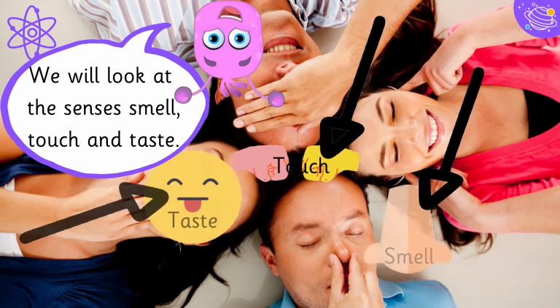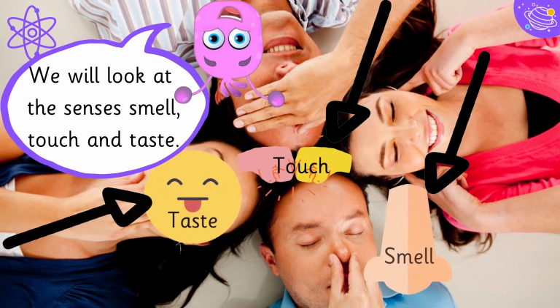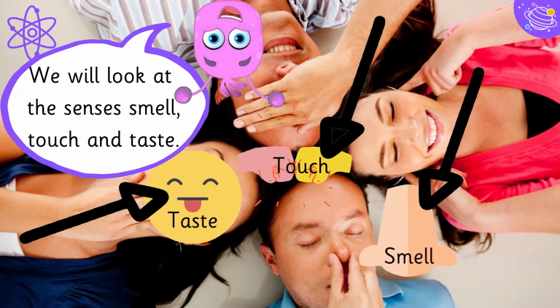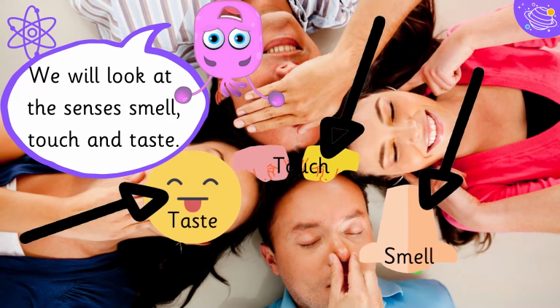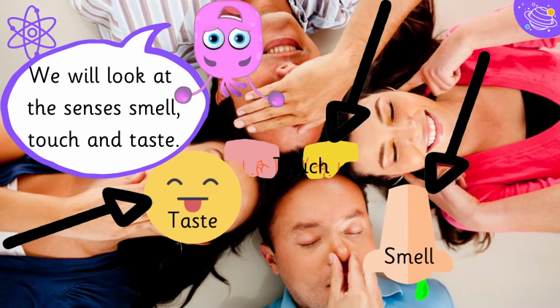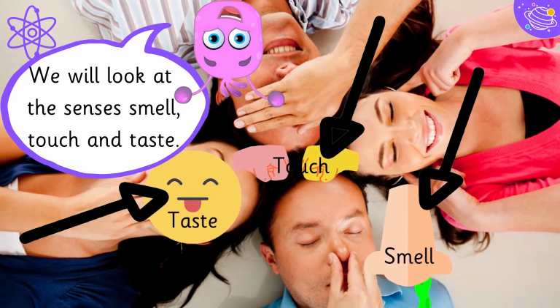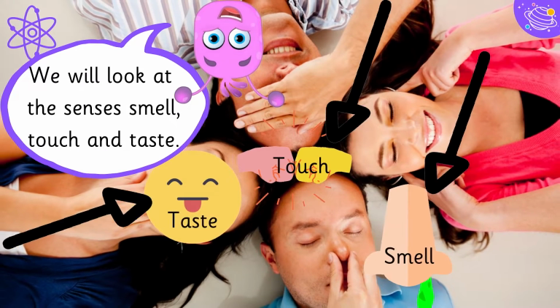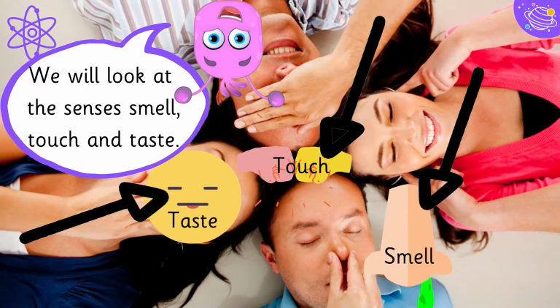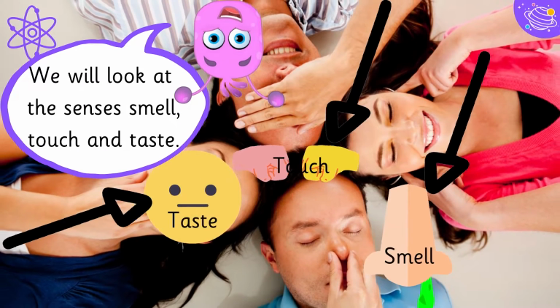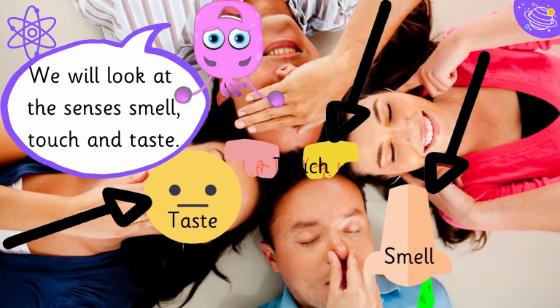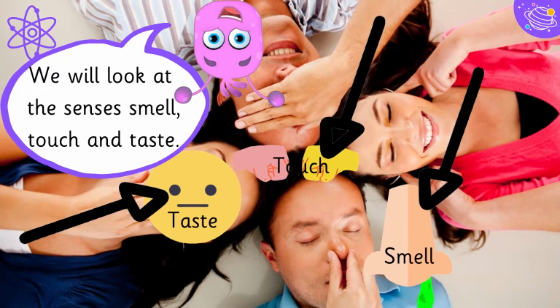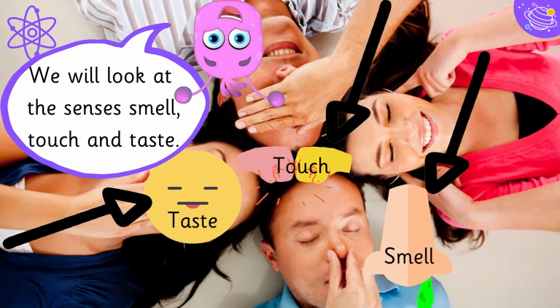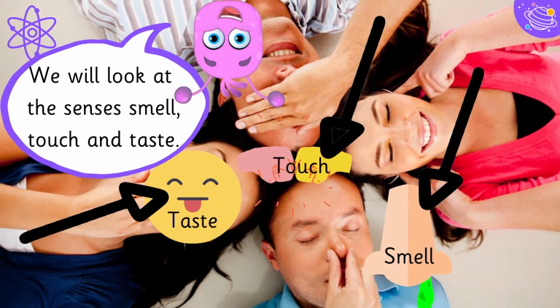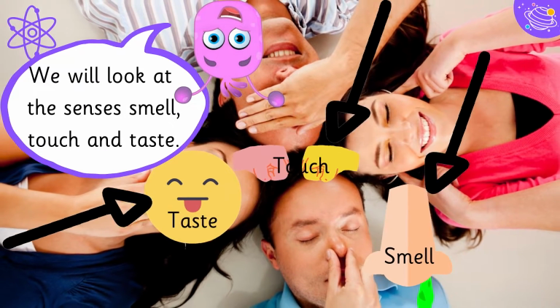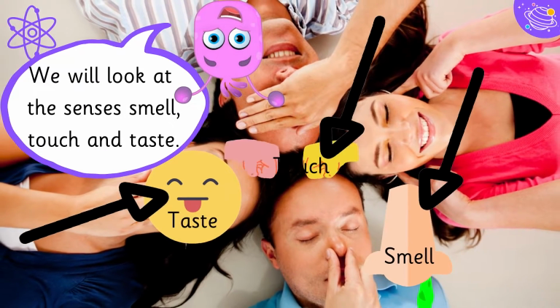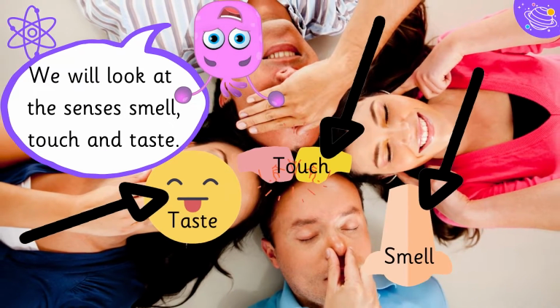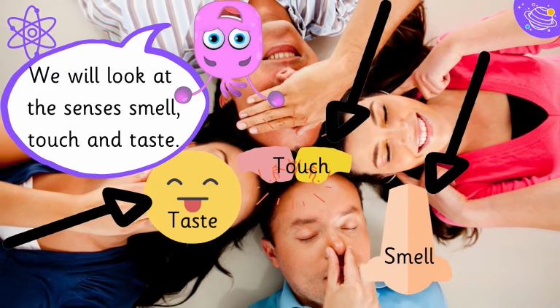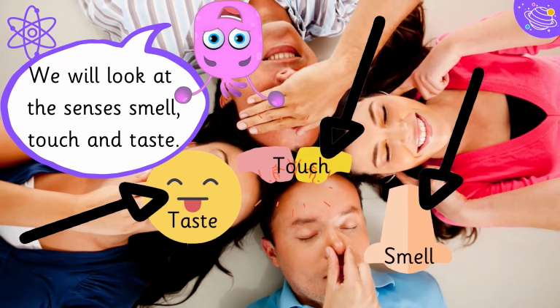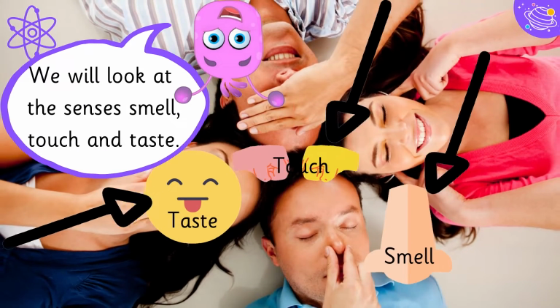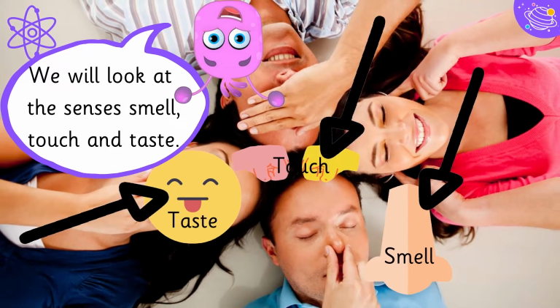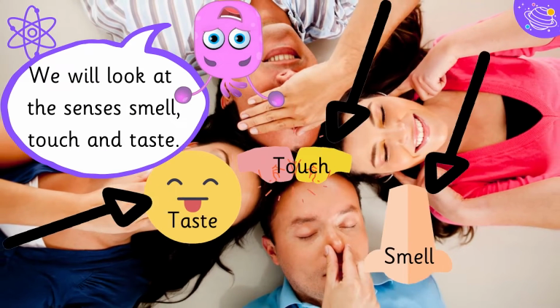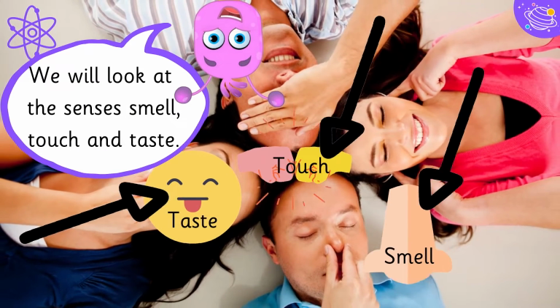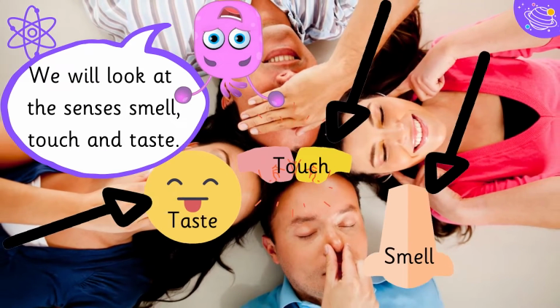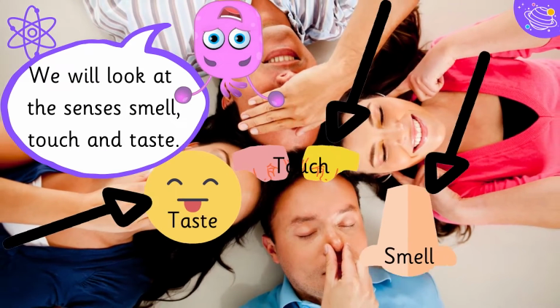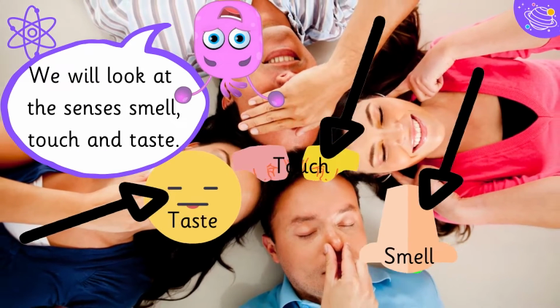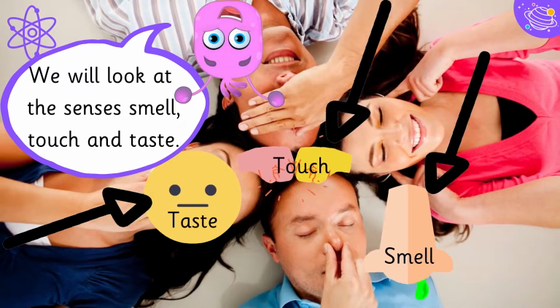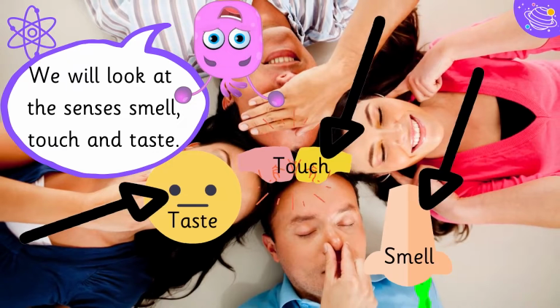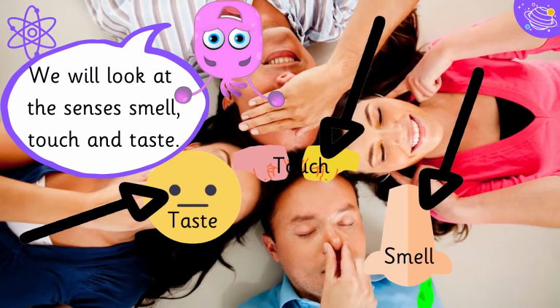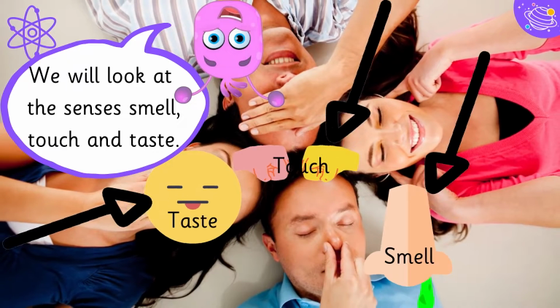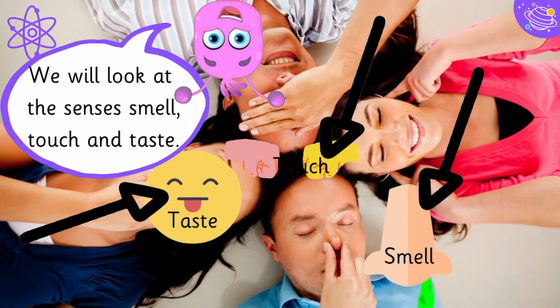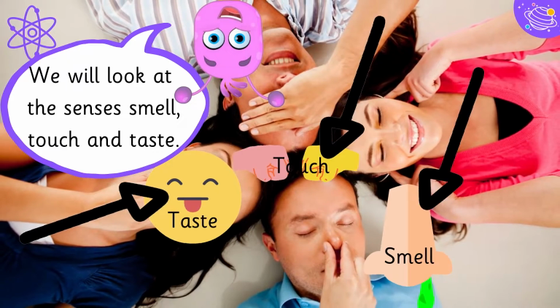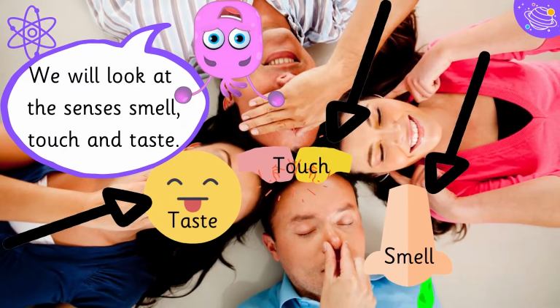We will look at the senses: smell, touch, and taste.